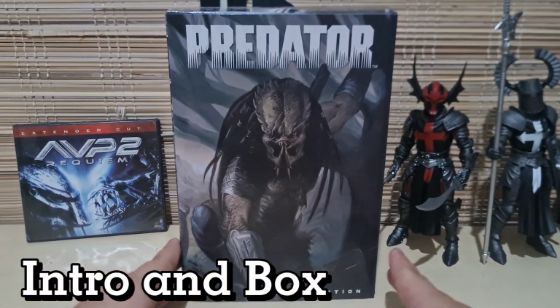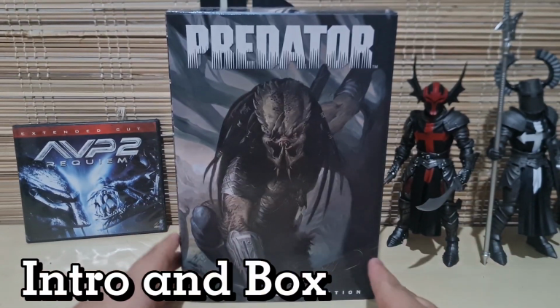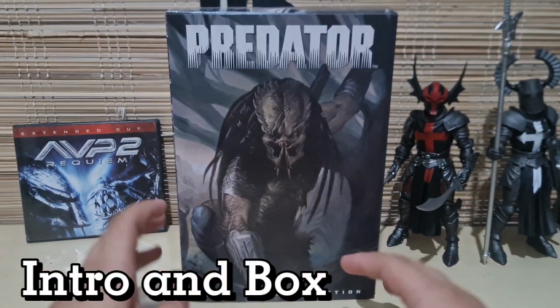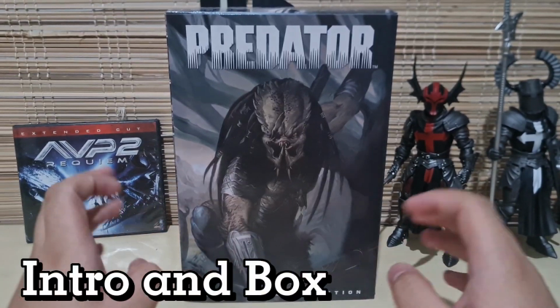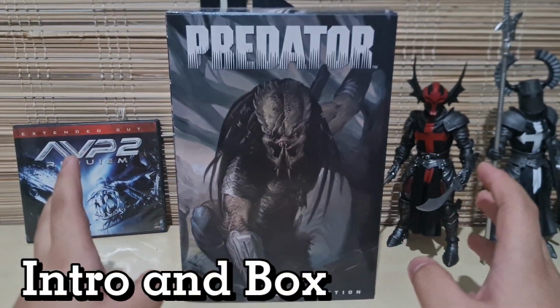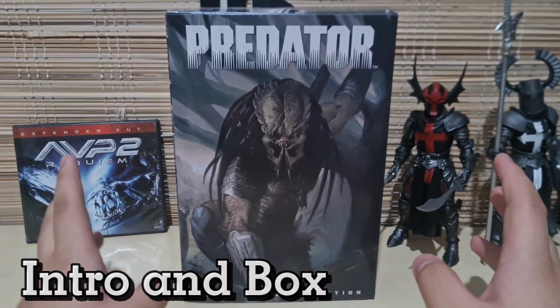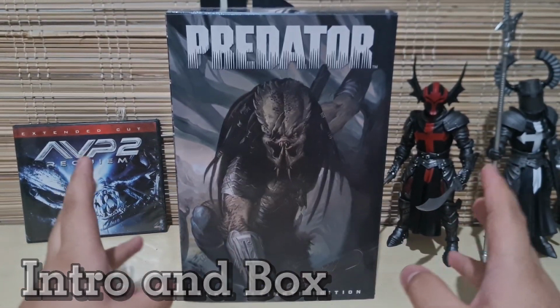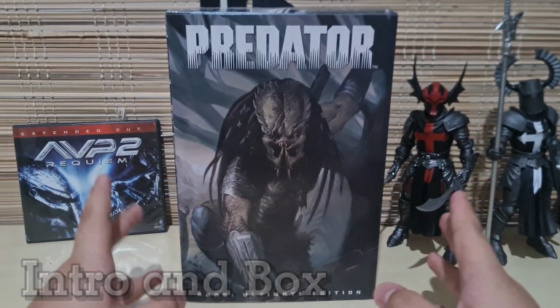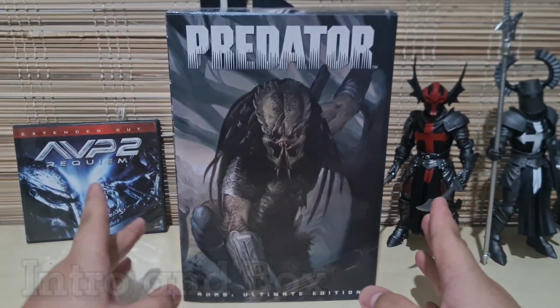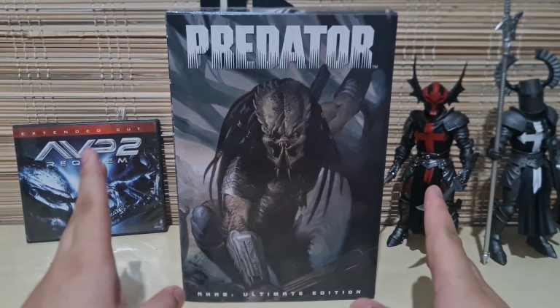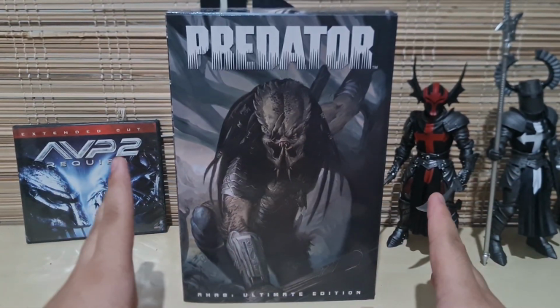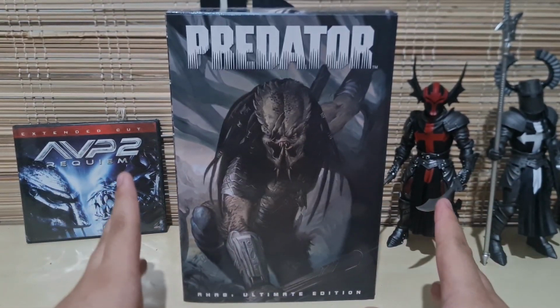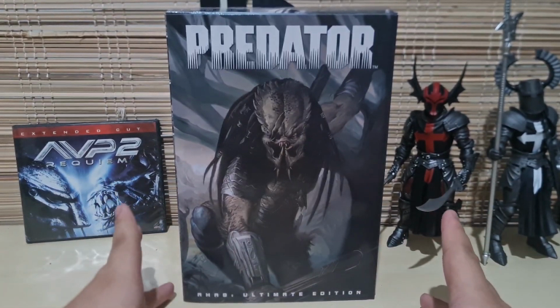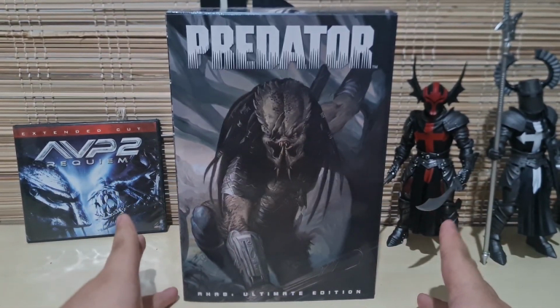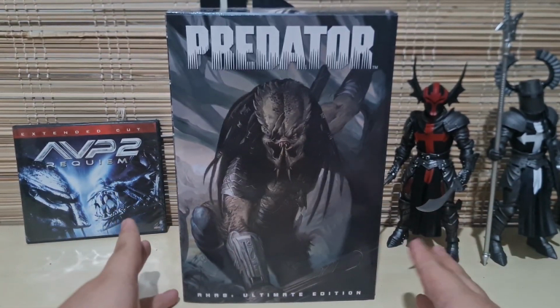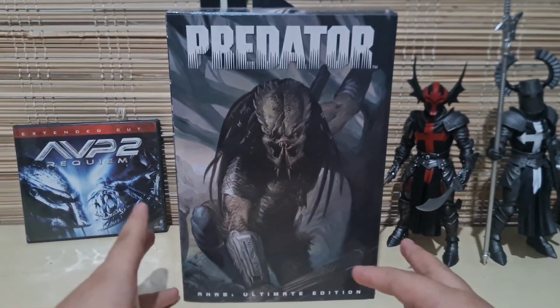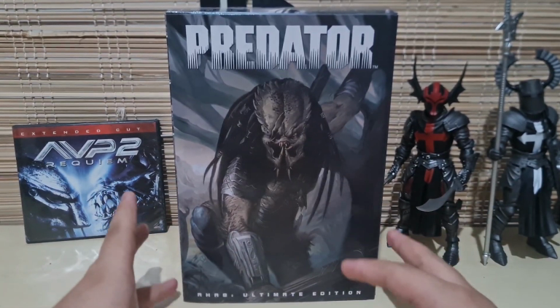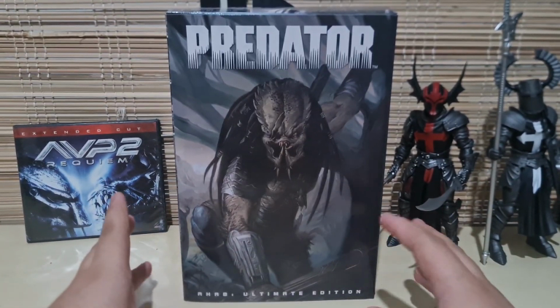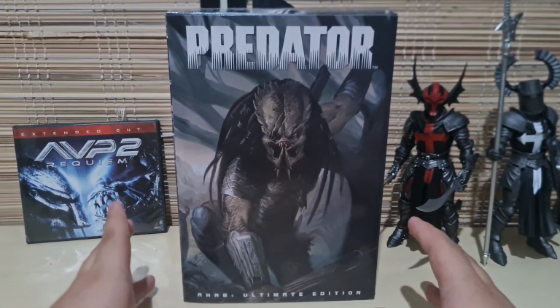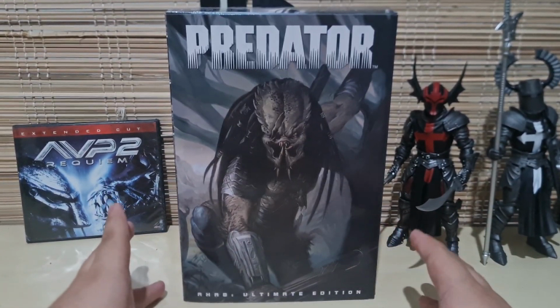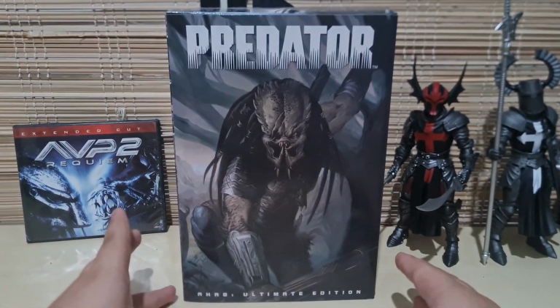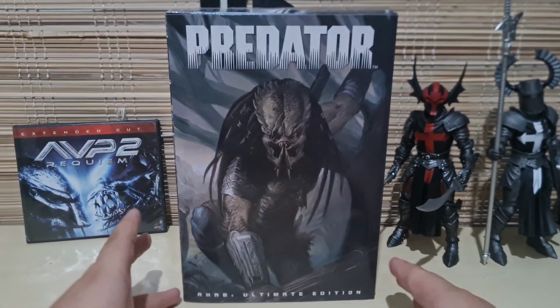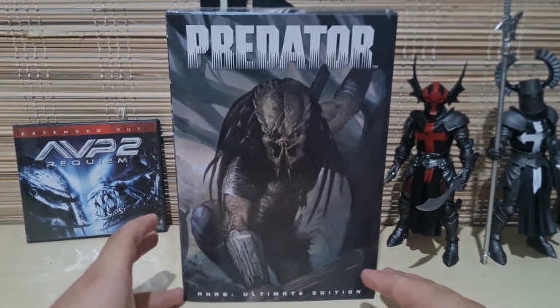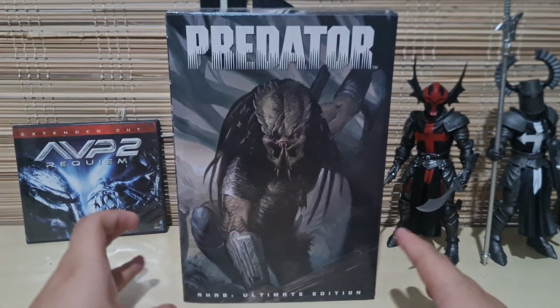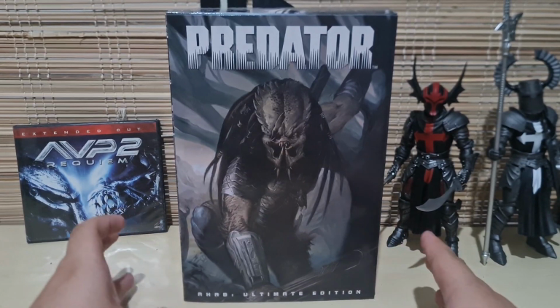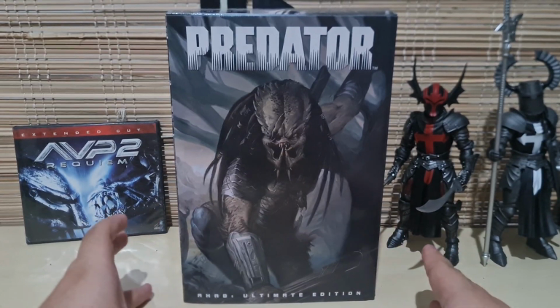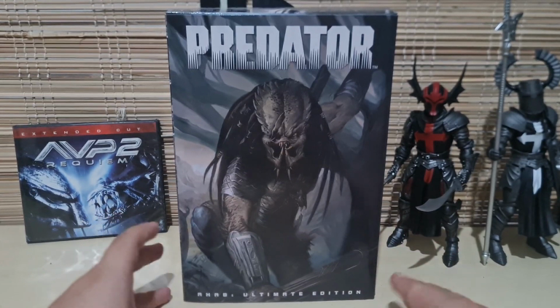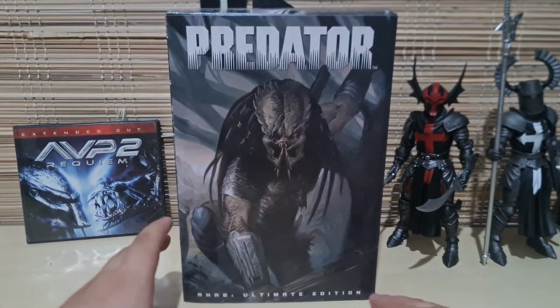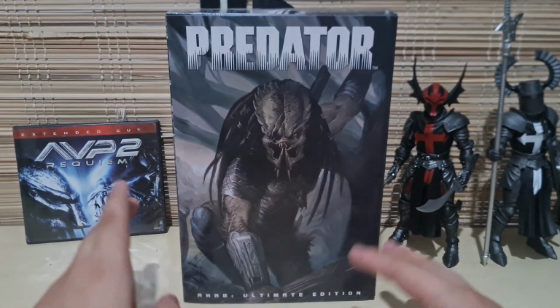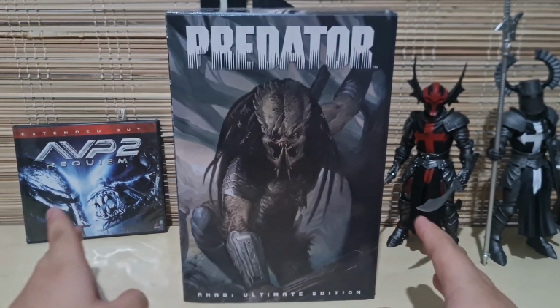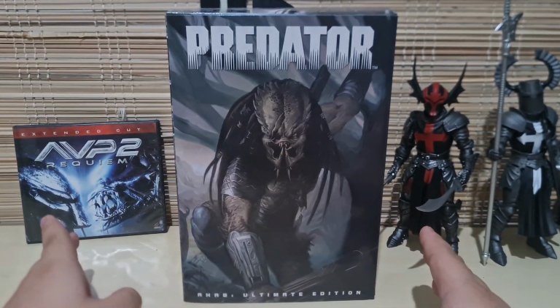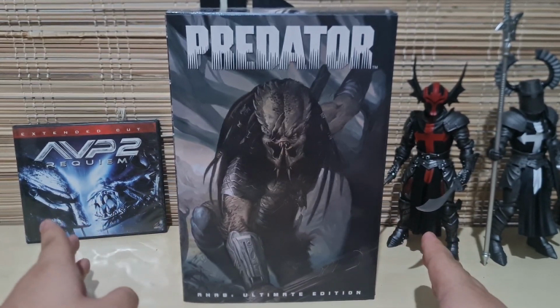Hello there, today I will be taking a look at the NECA Ultimate Edition Ahab Predator.